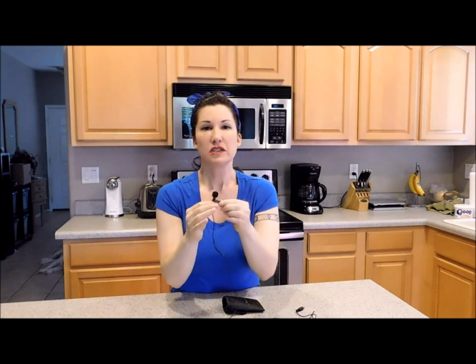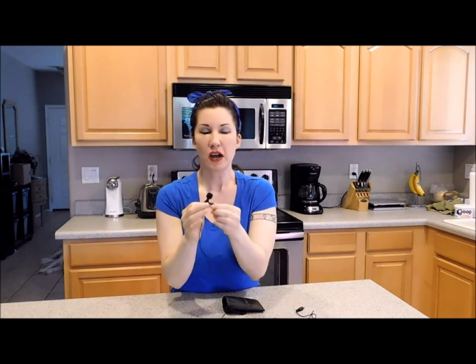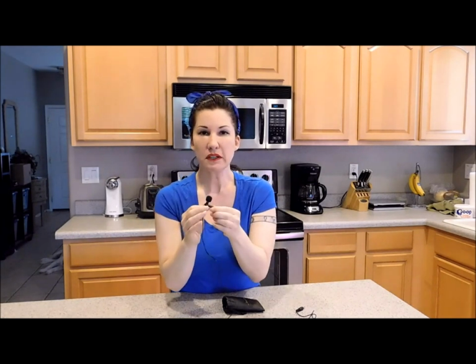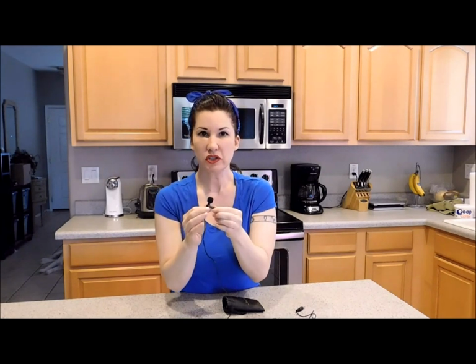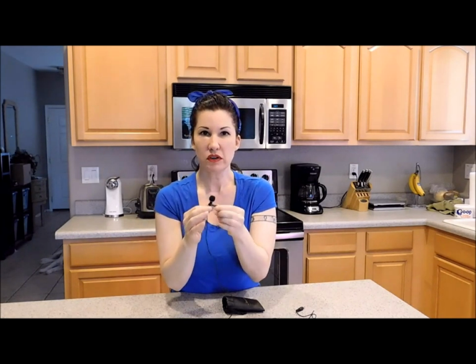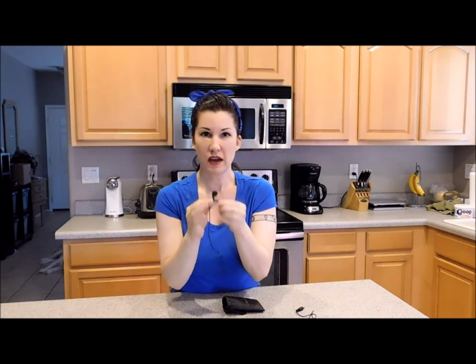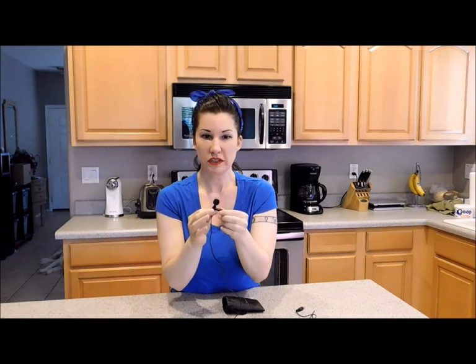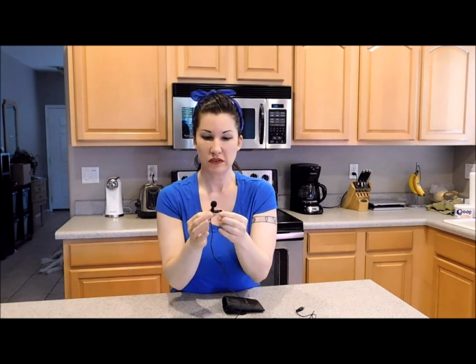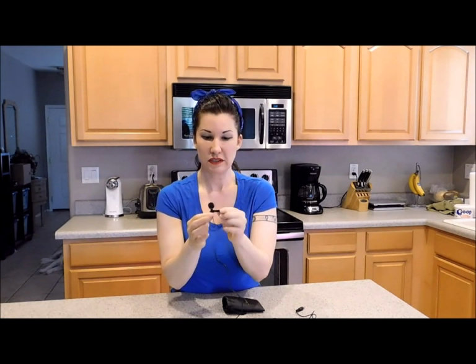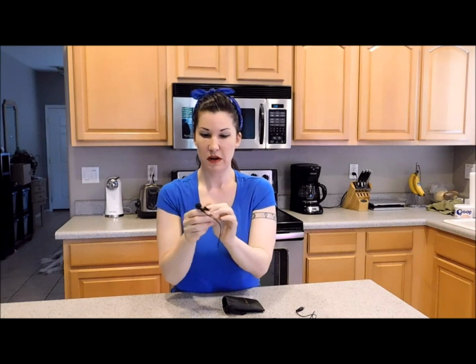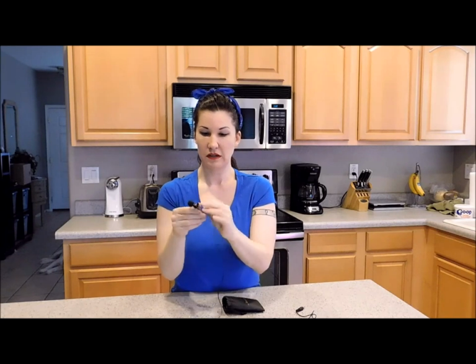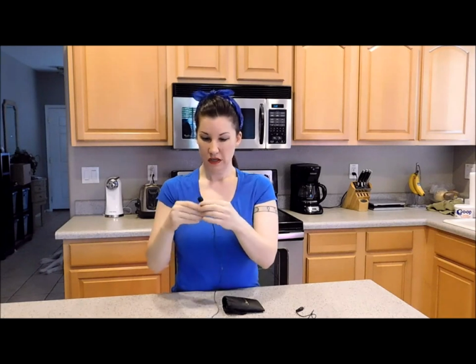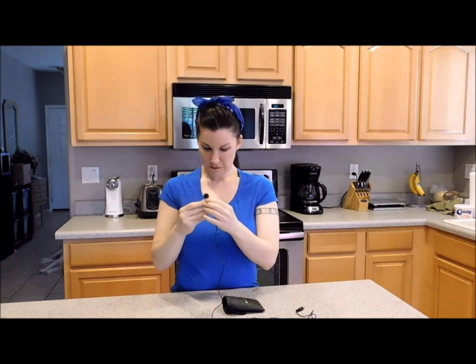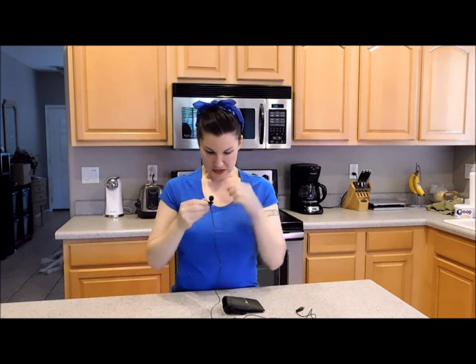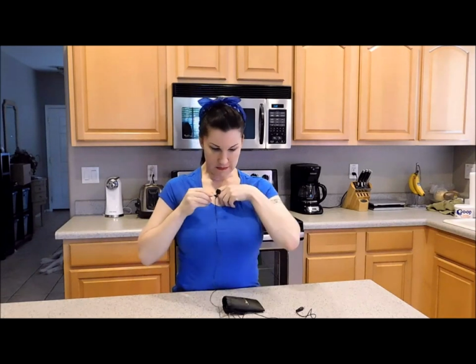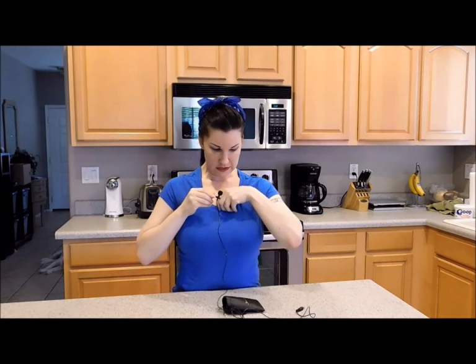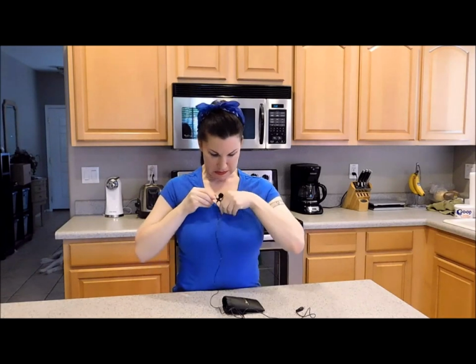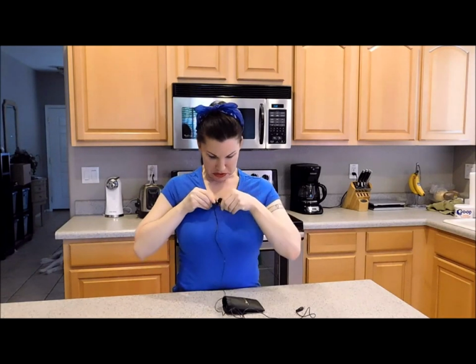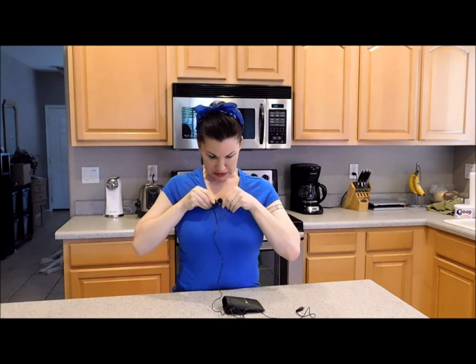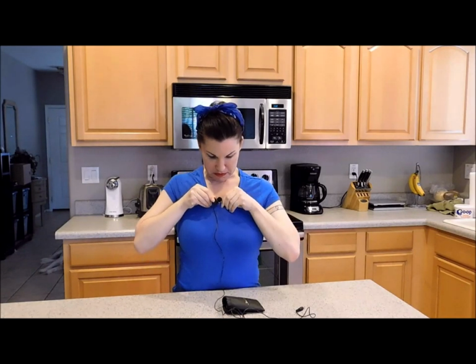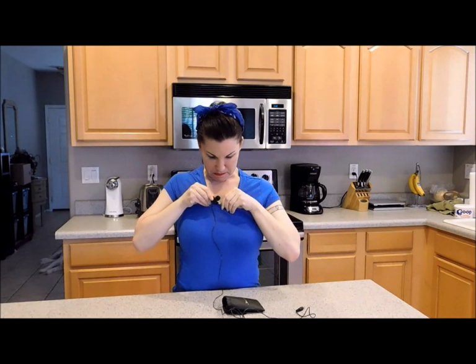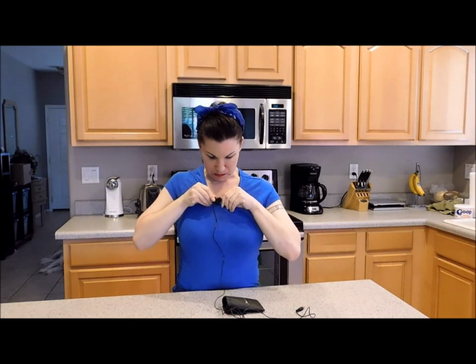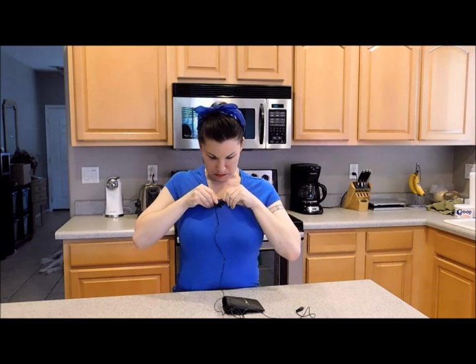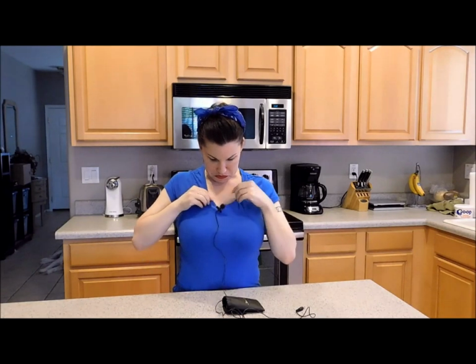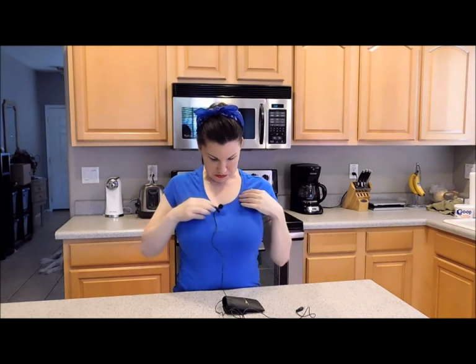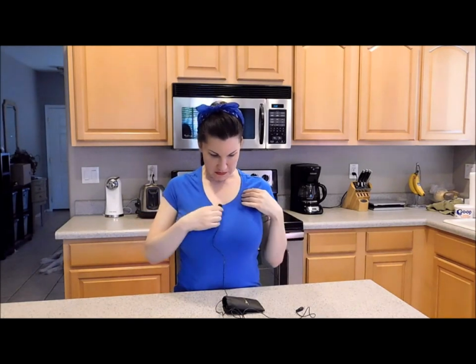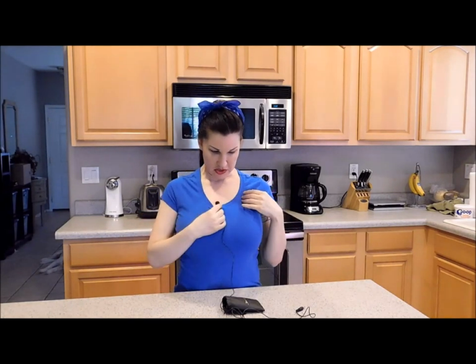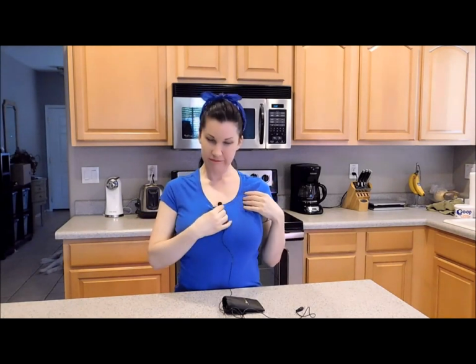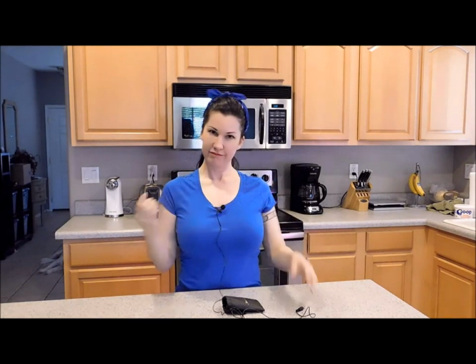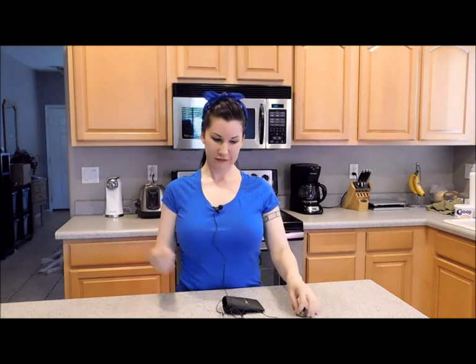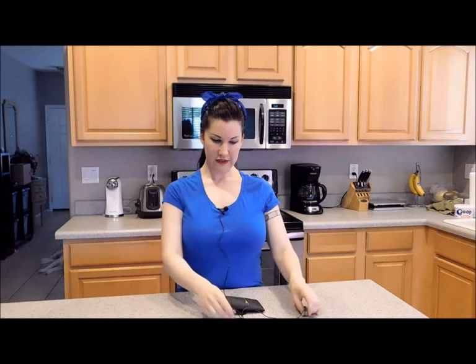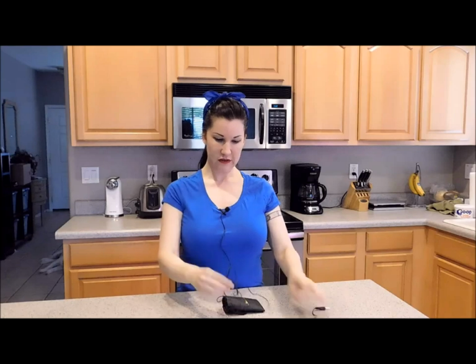So I'm going to show you how to use this product. First thing I'm going to do is just clip it to my shirt like so.